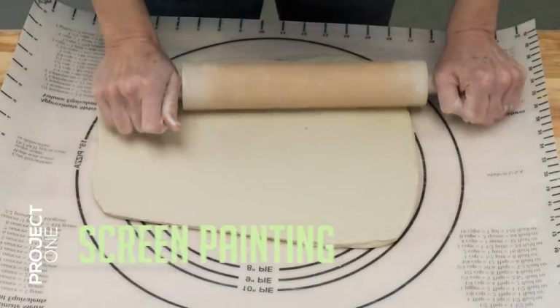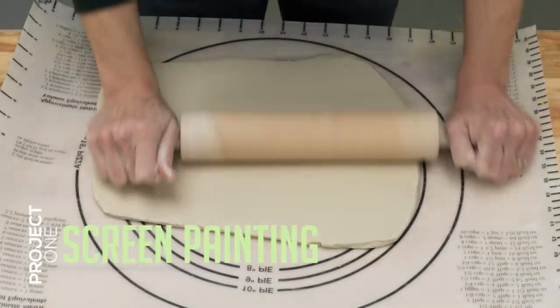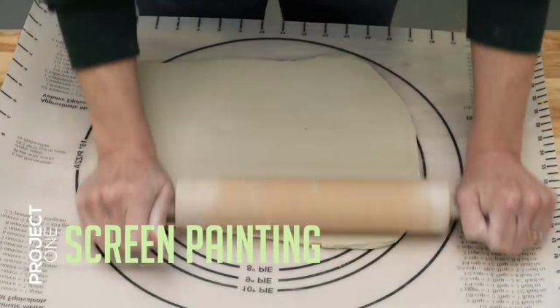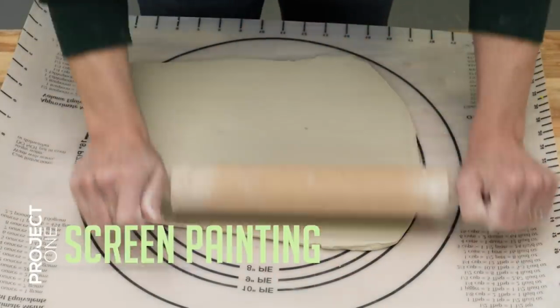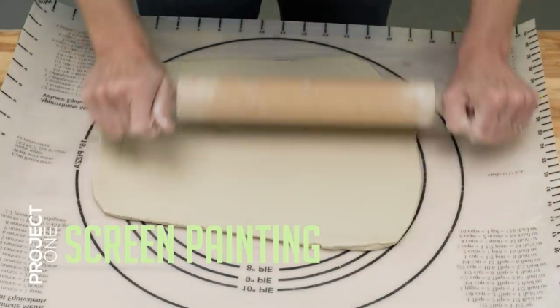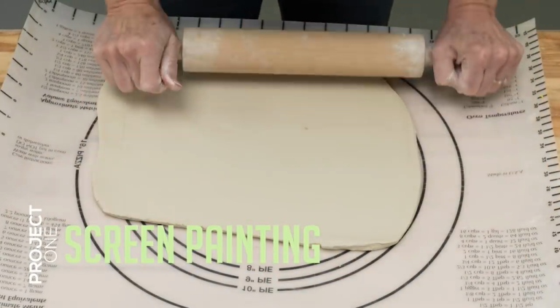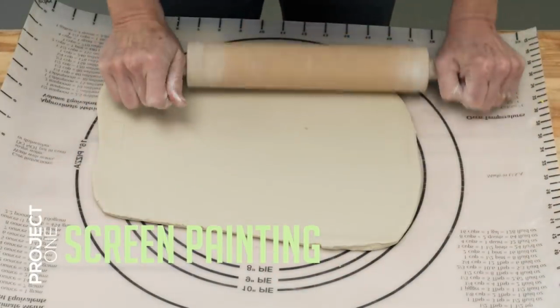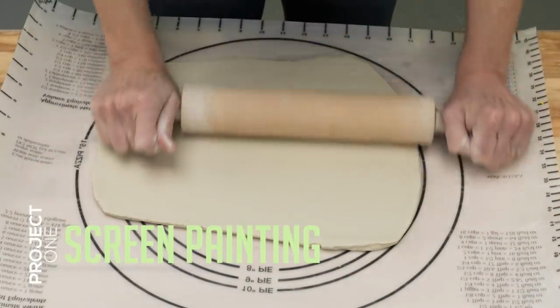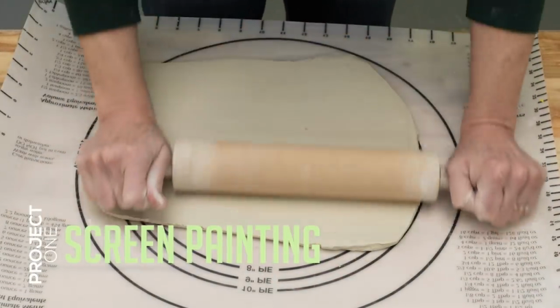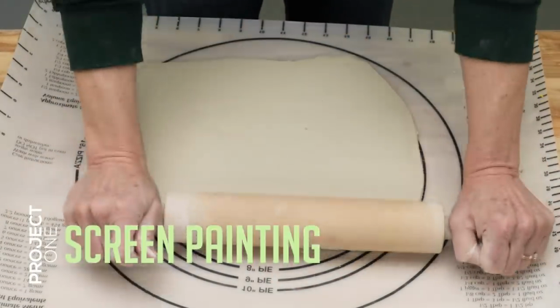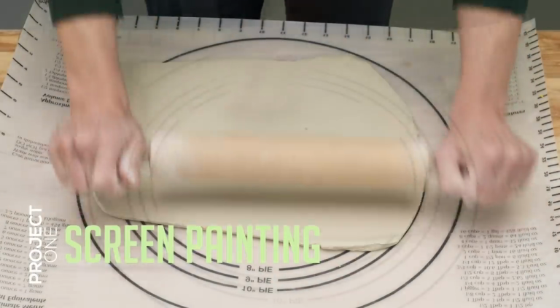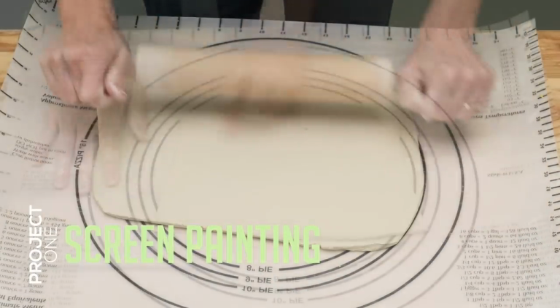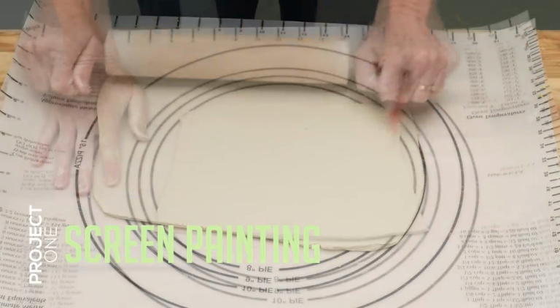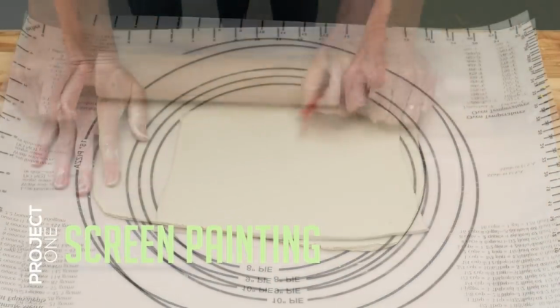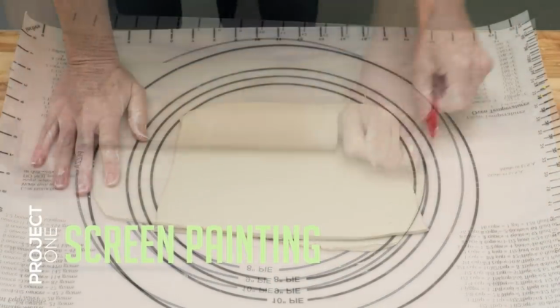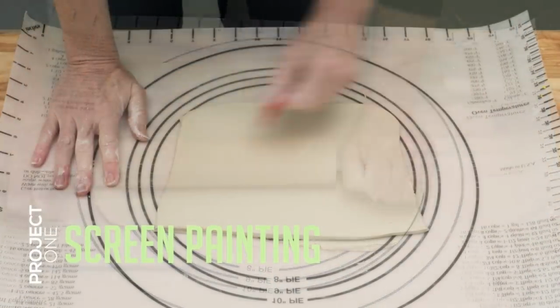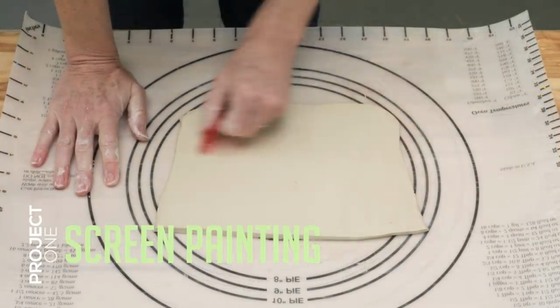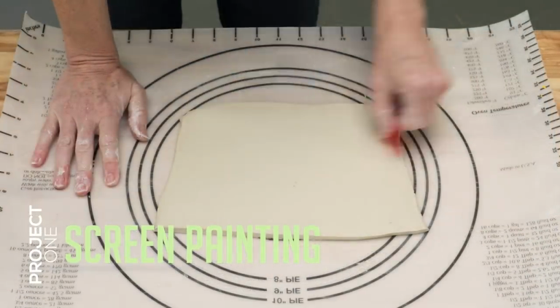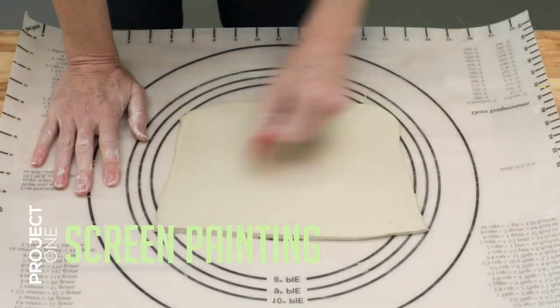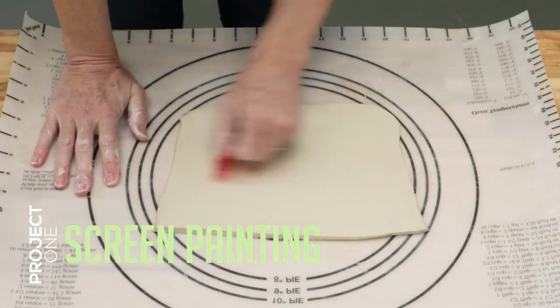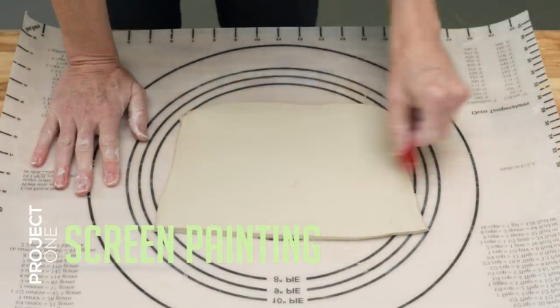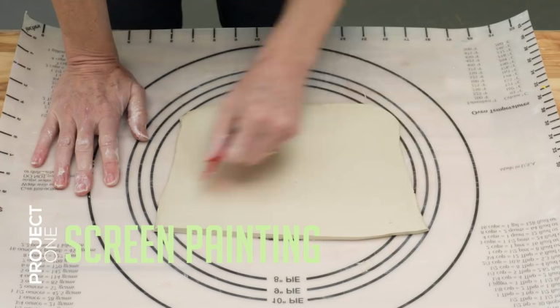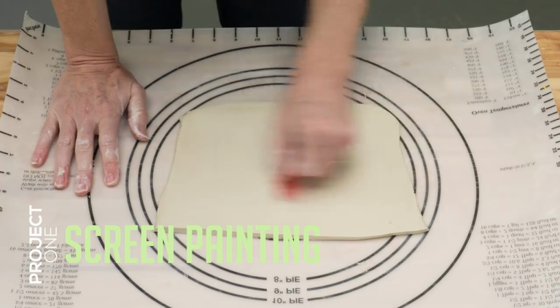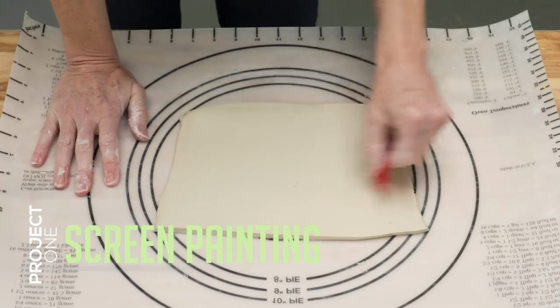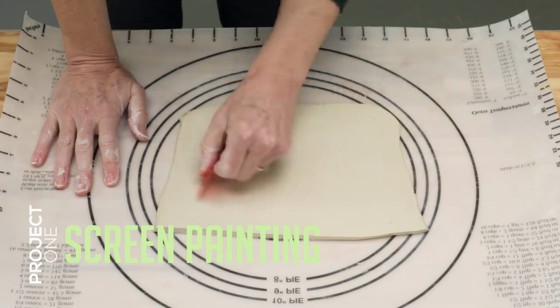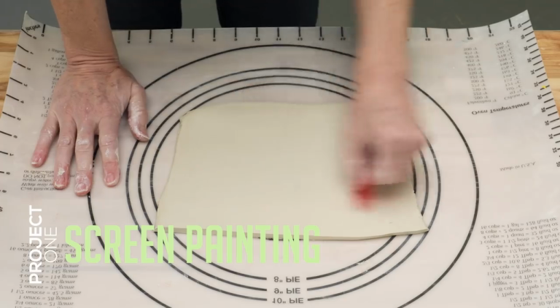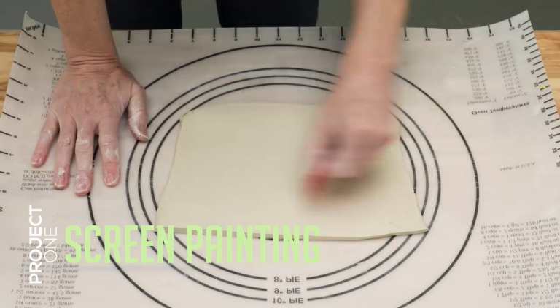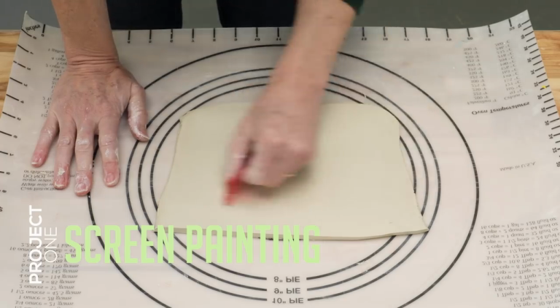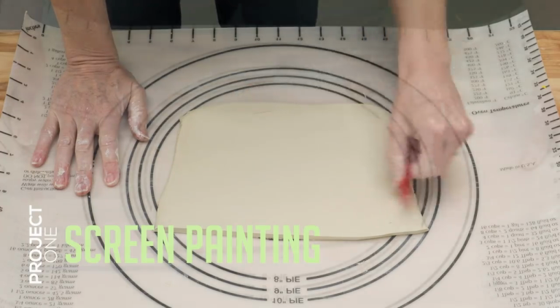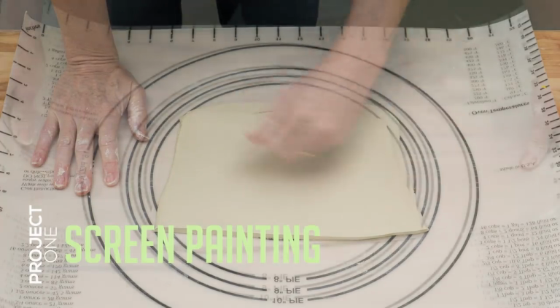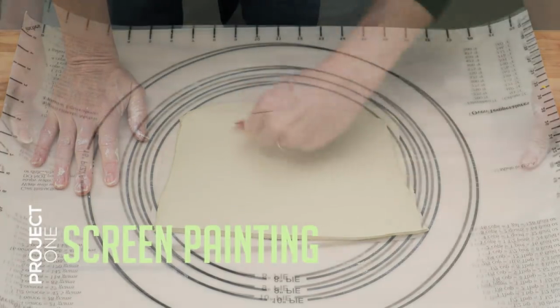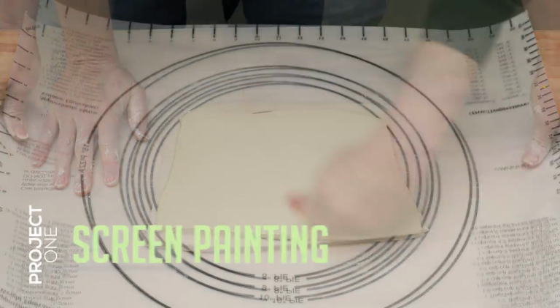First I'll roll out a slab of clay, rib it on both sides, then put it aside so I can make the screen.